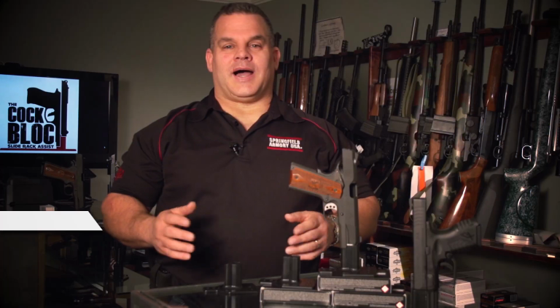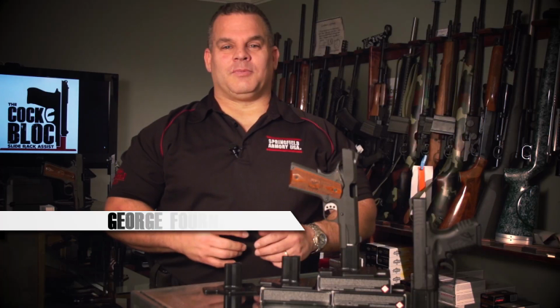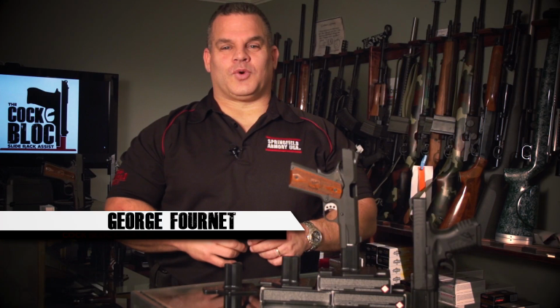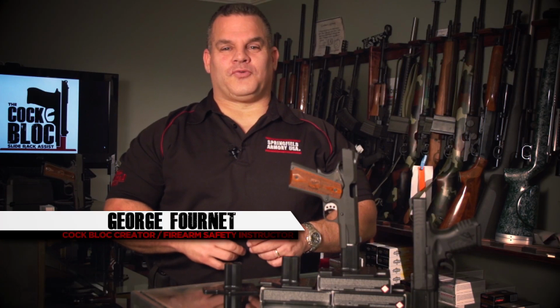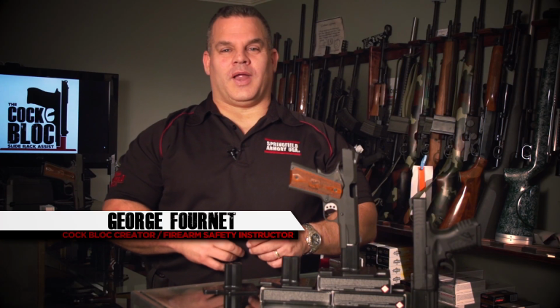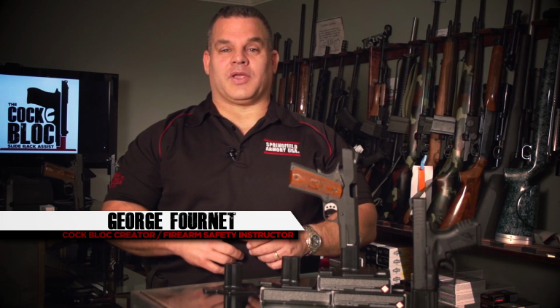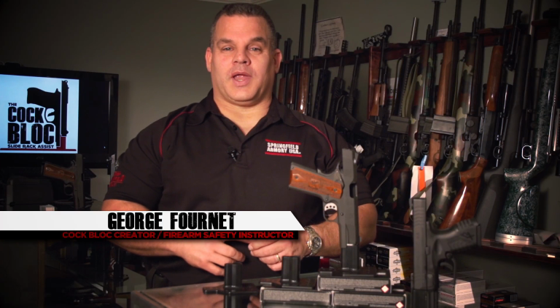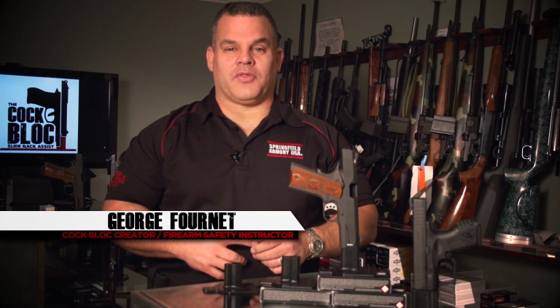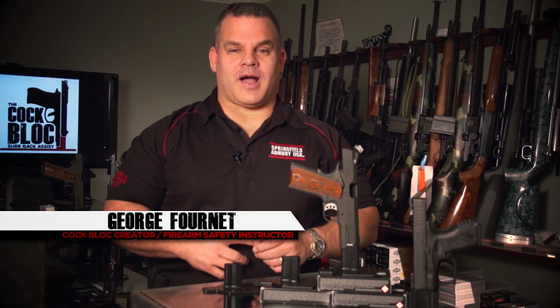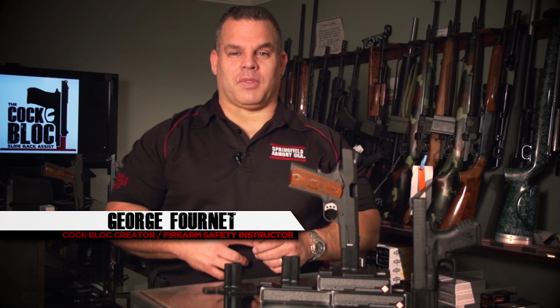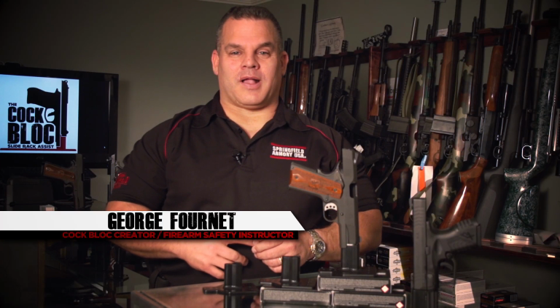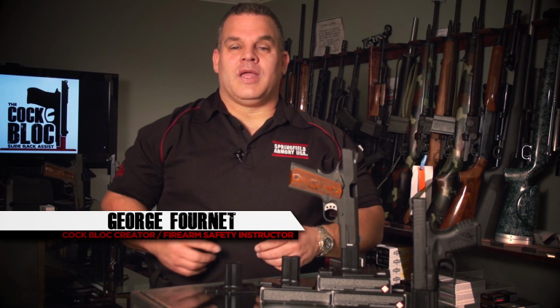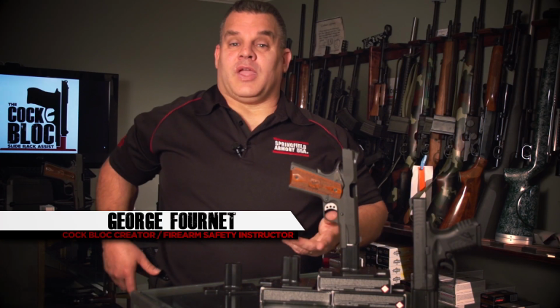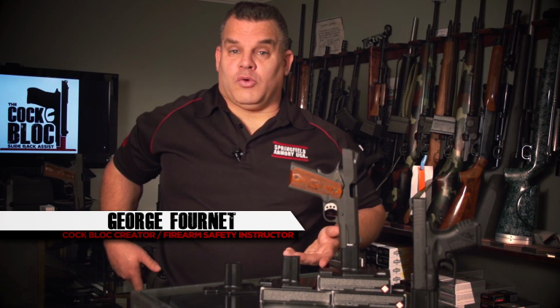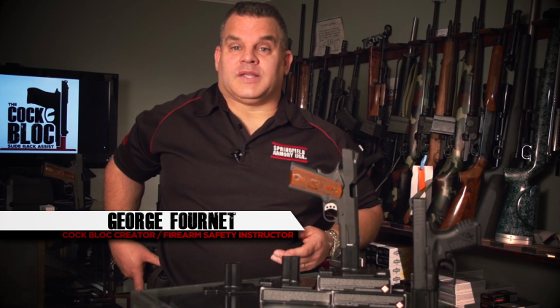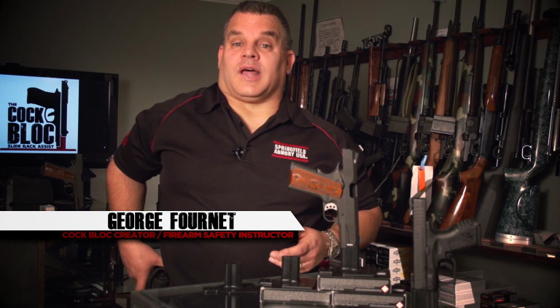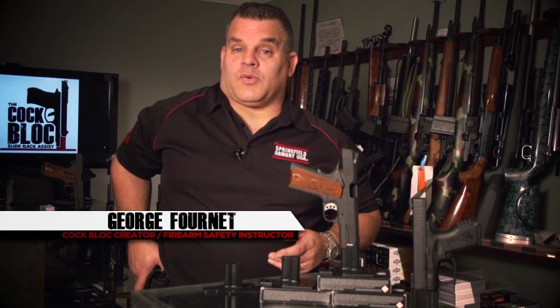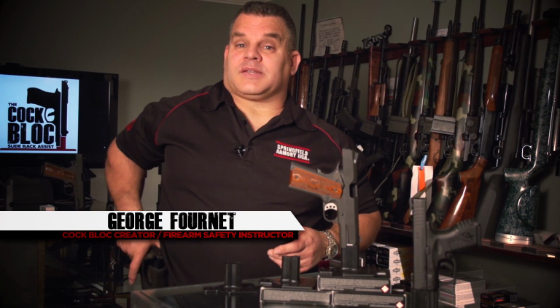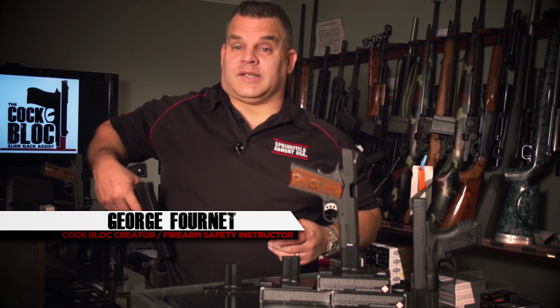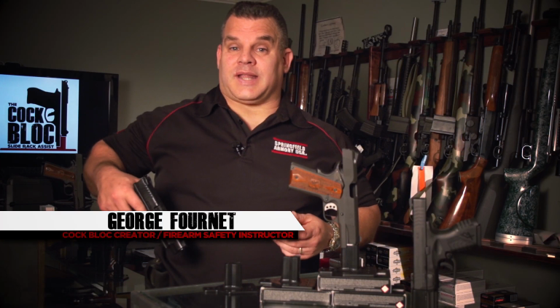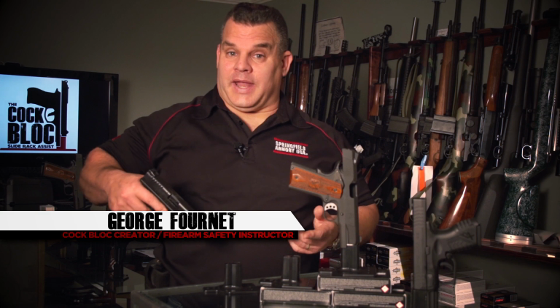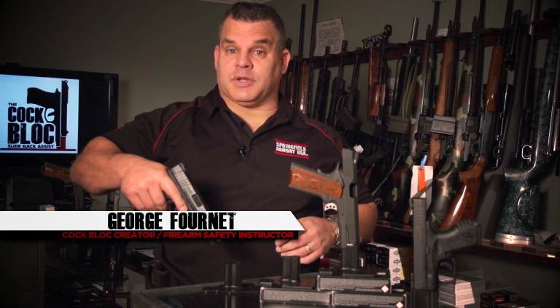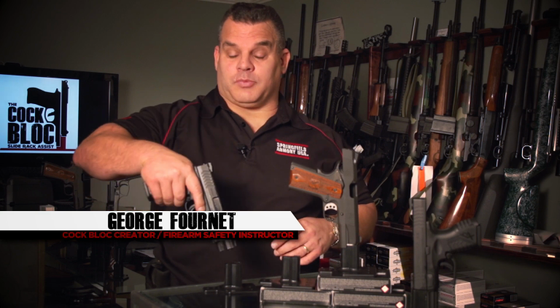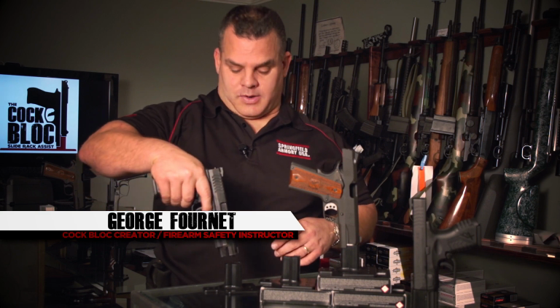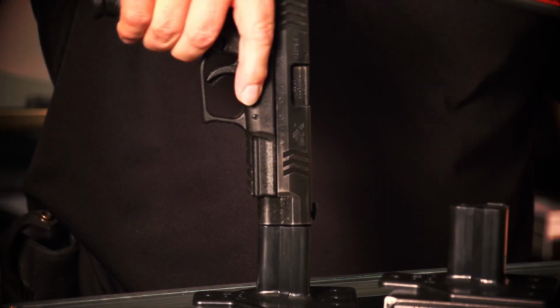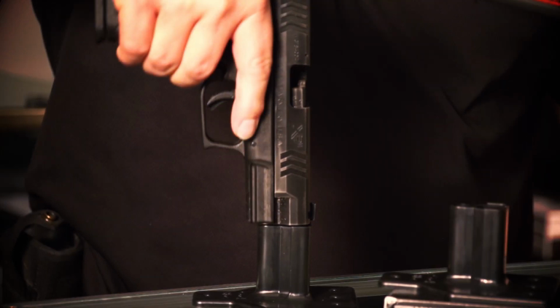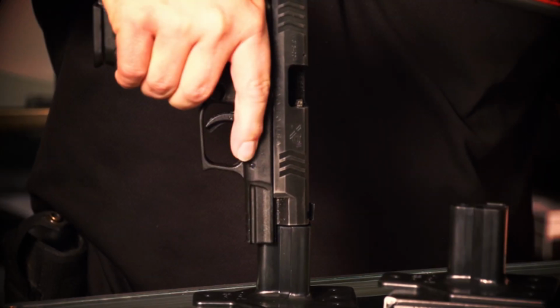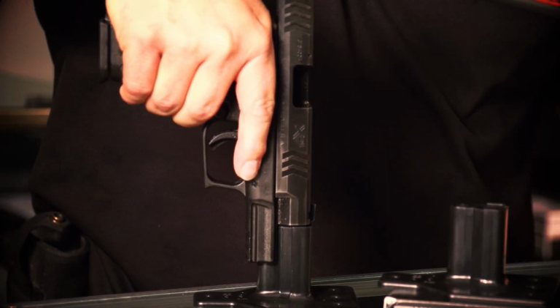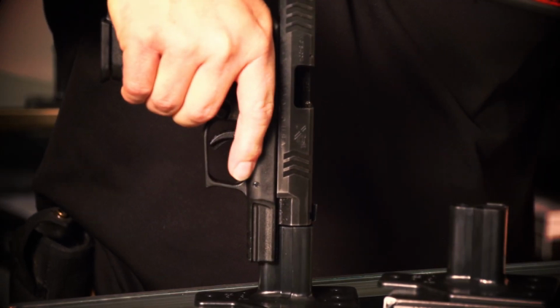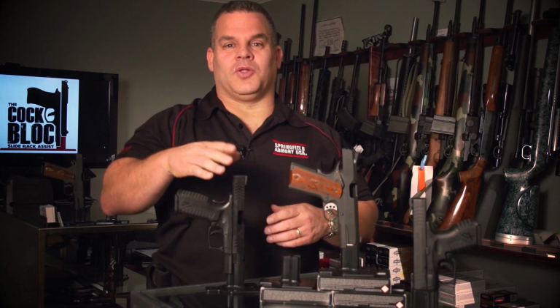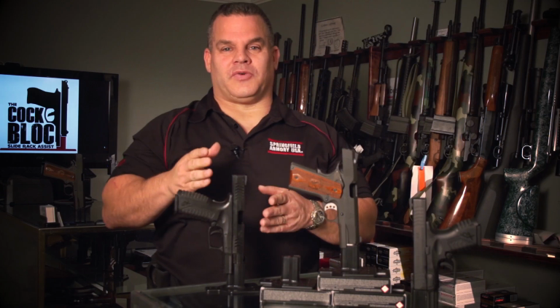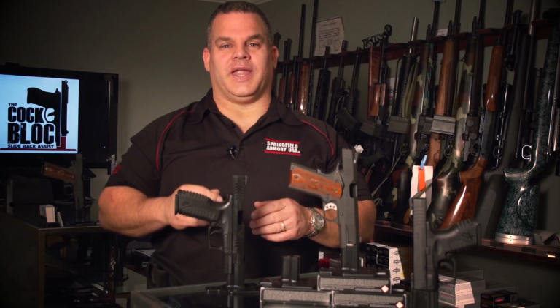Hi, I'm George Fournette, the creator of the cock block — the only slide rack assist and pistol mount you'll ever need.